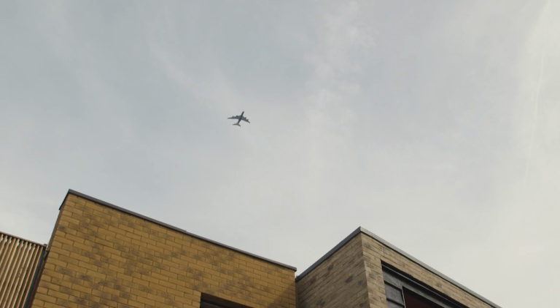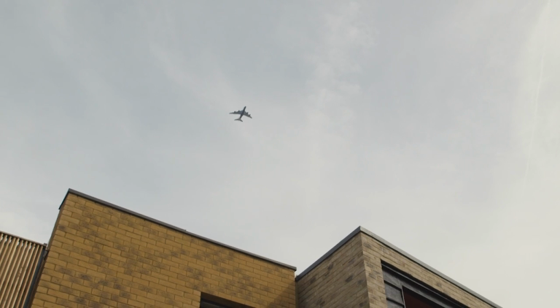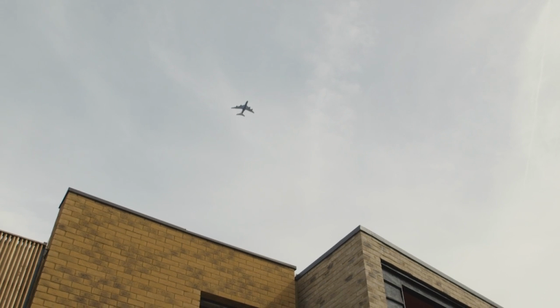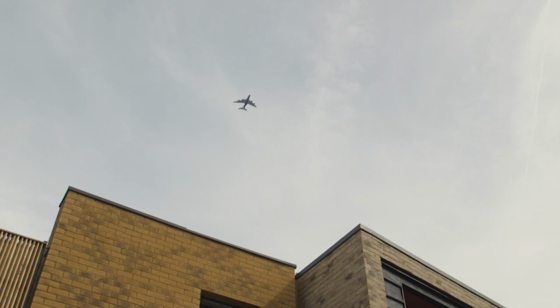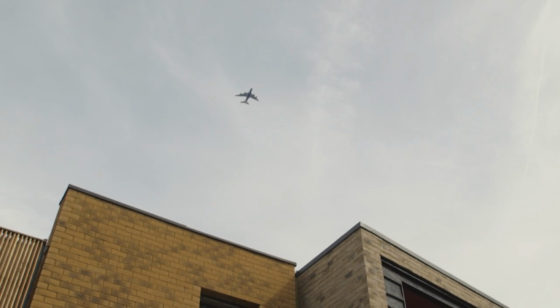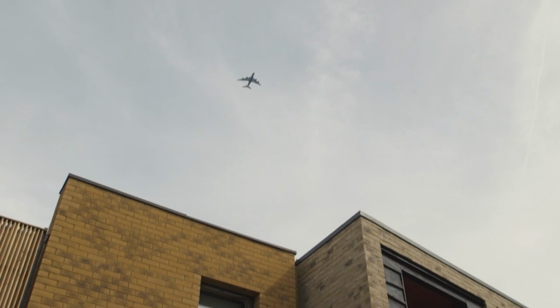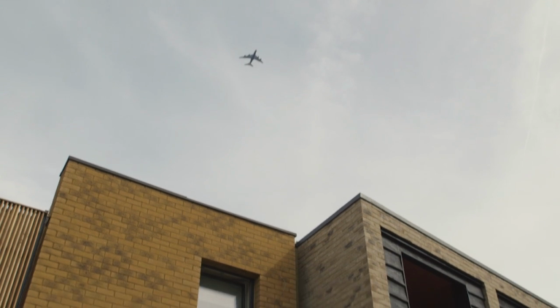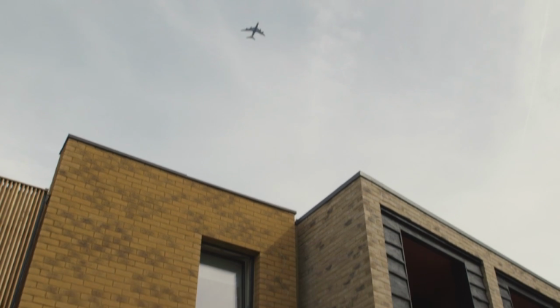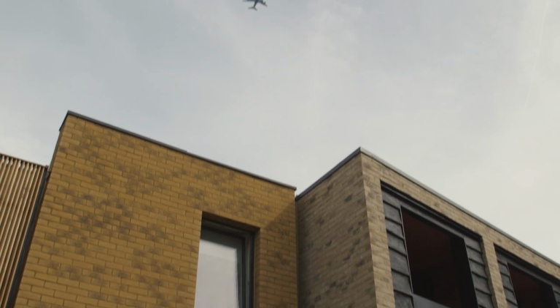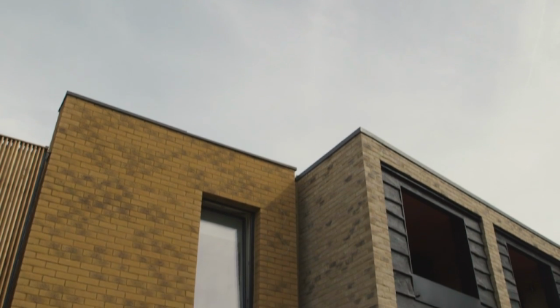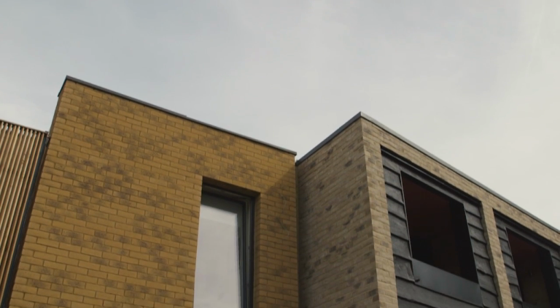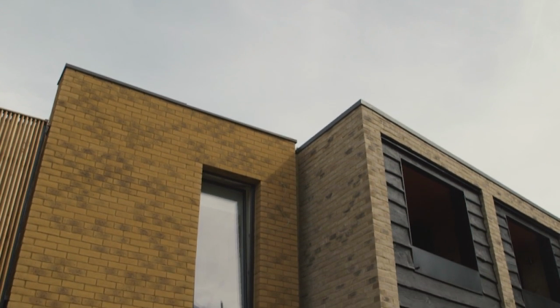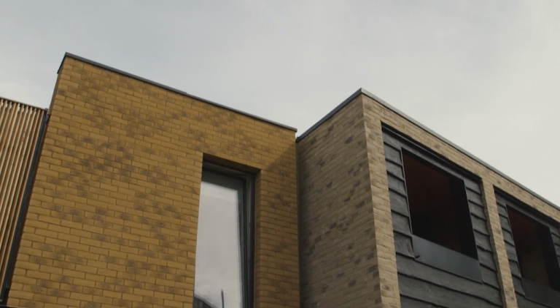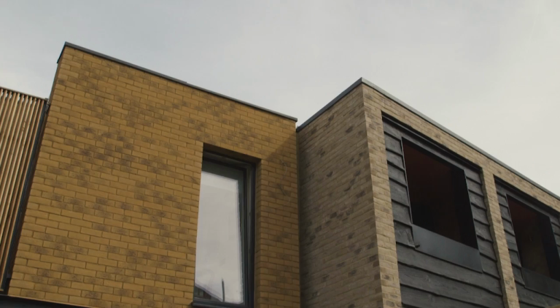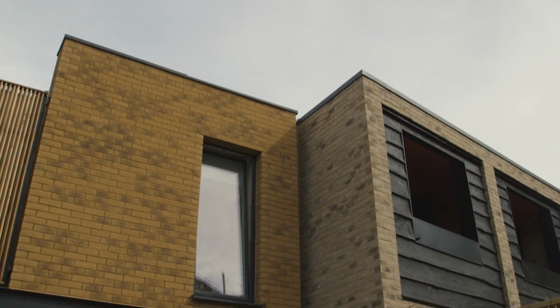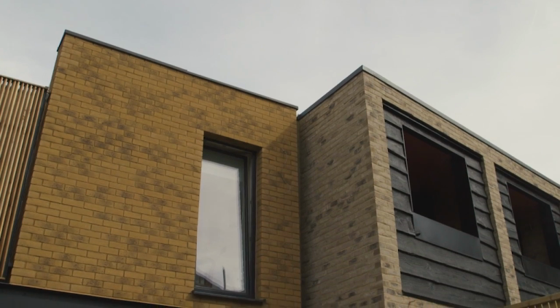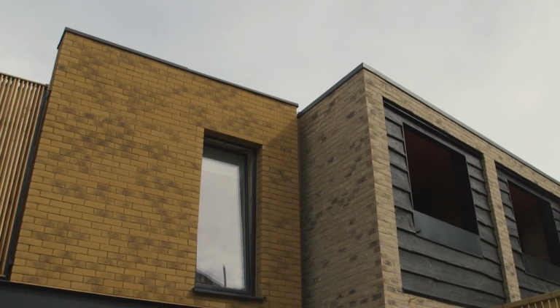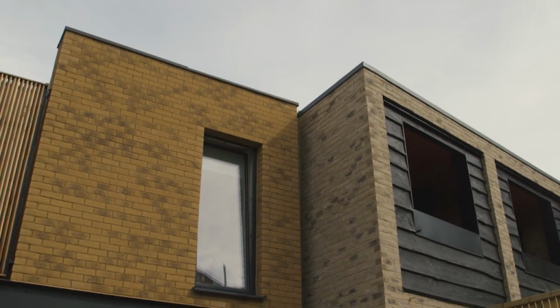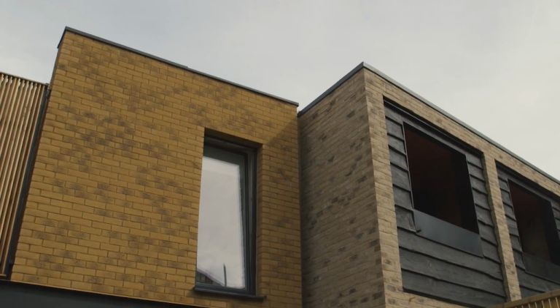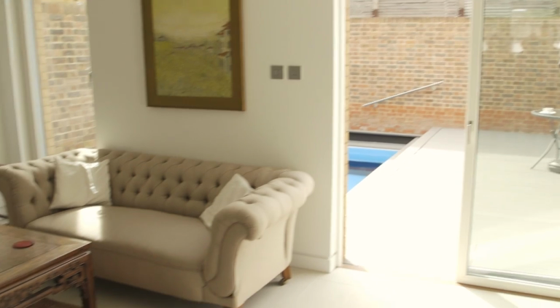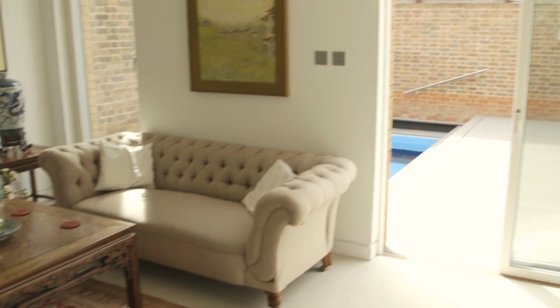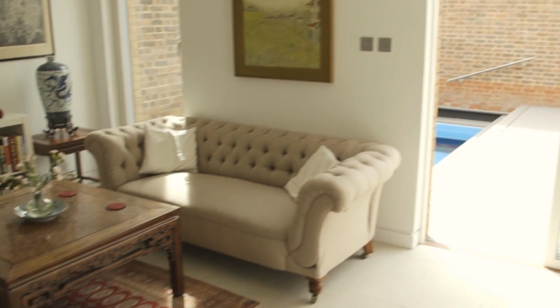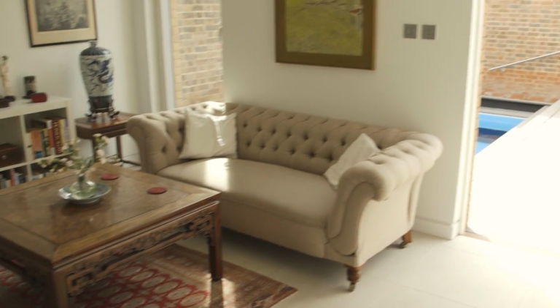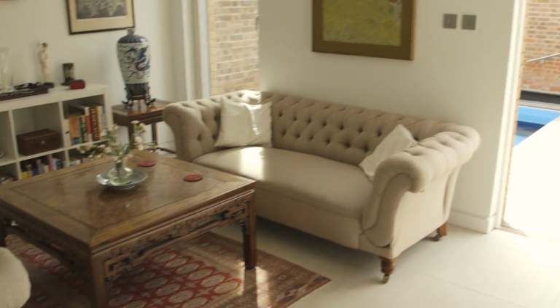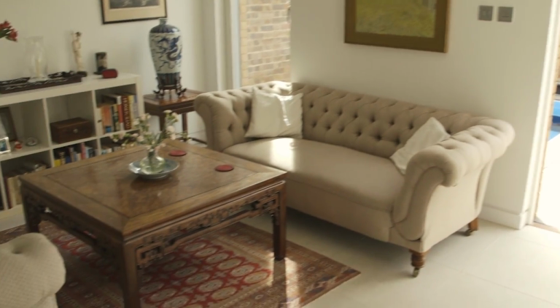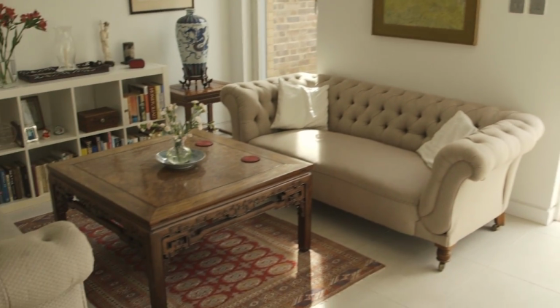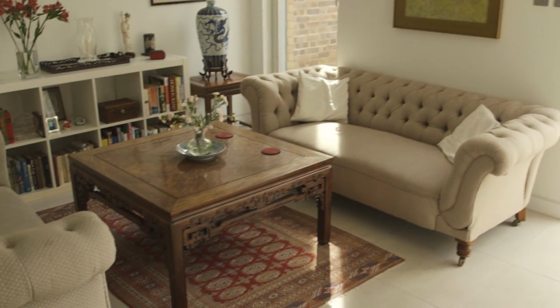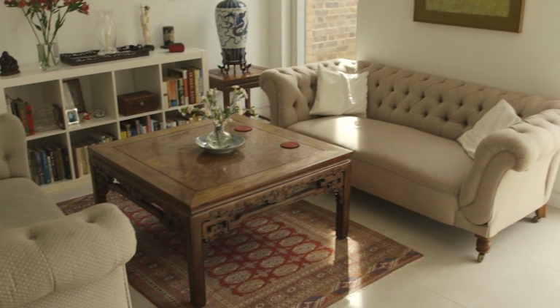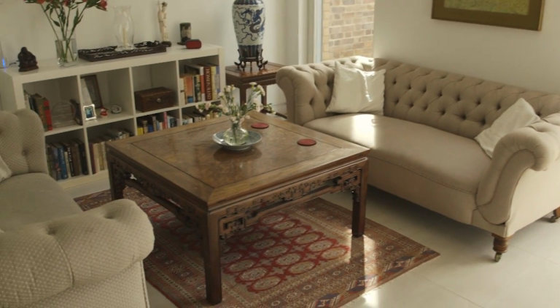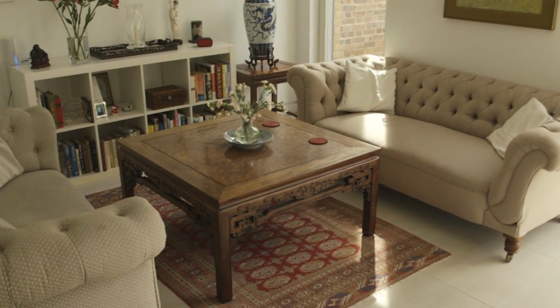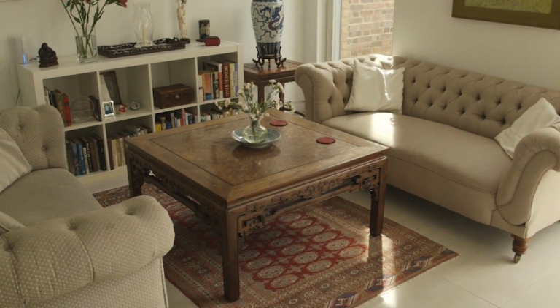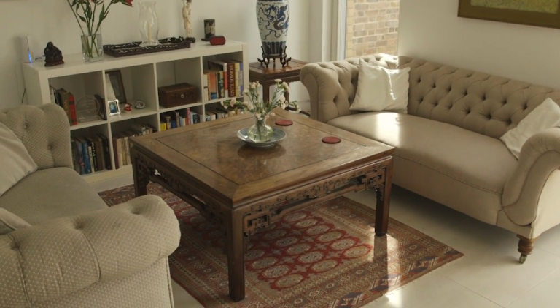We're in London, in Zone 2 — that's inner London. This is a little mews called Stories Mews.